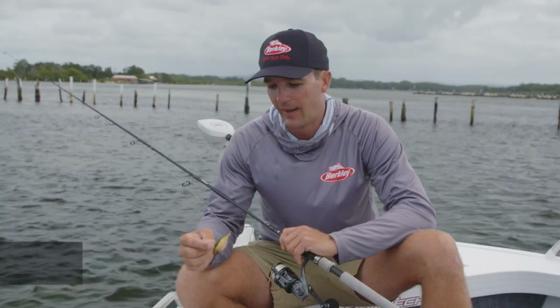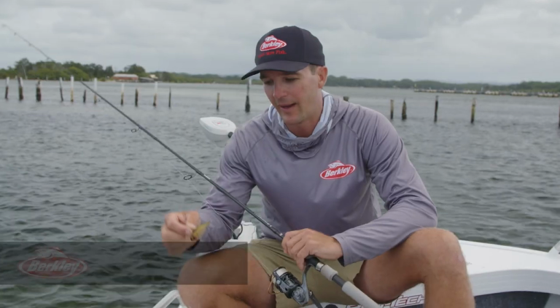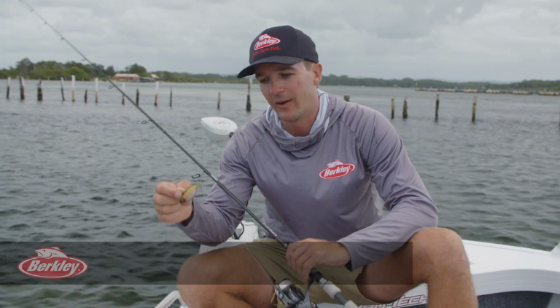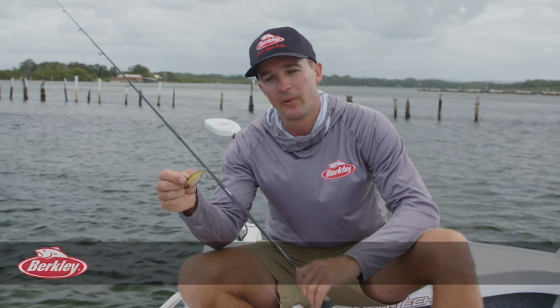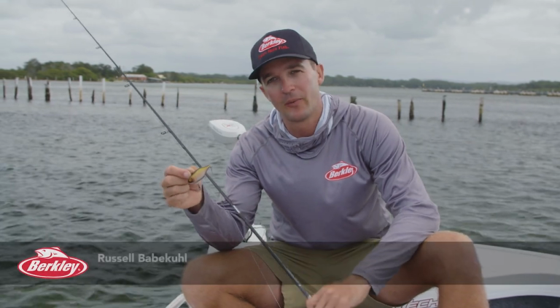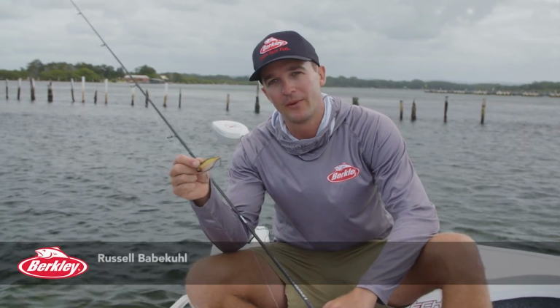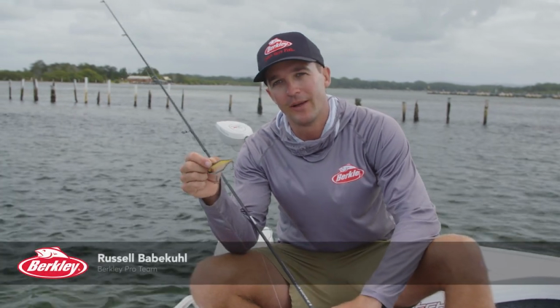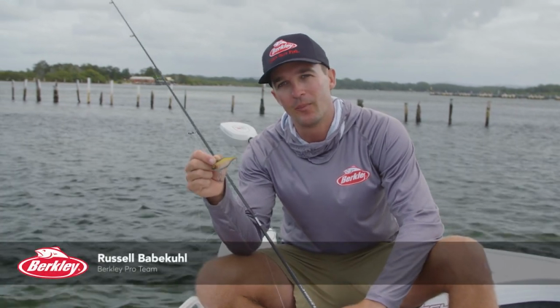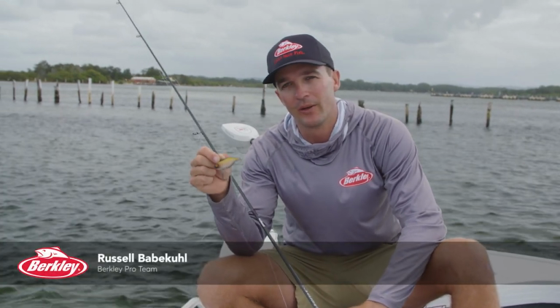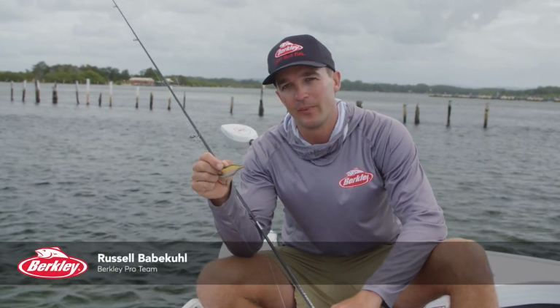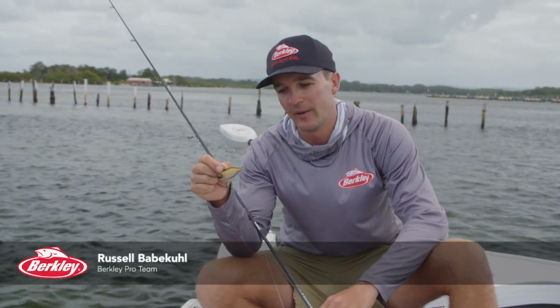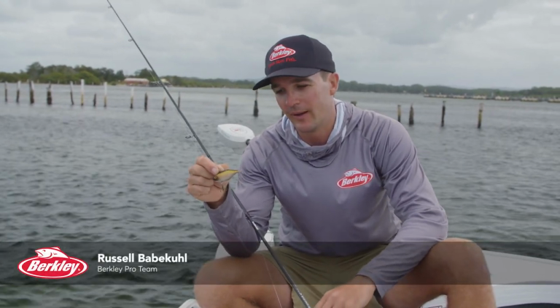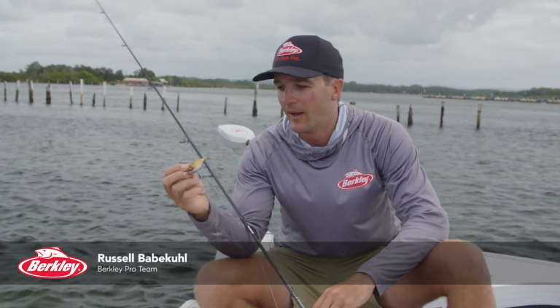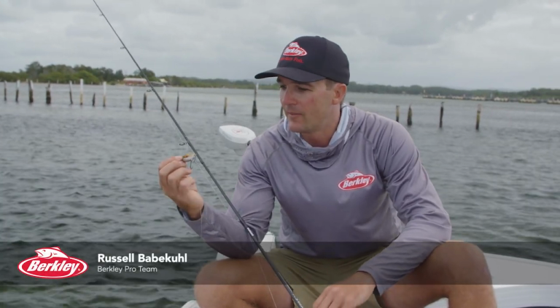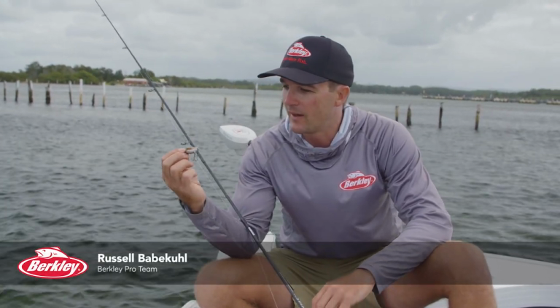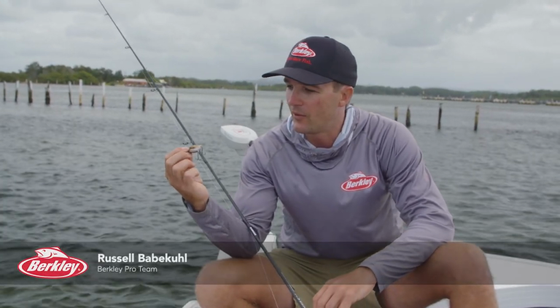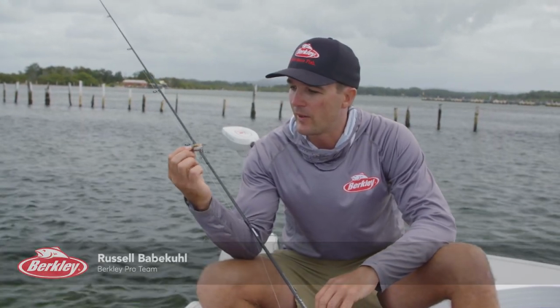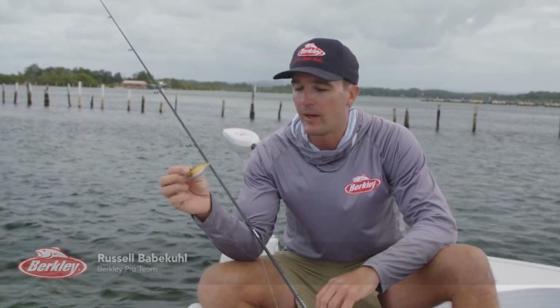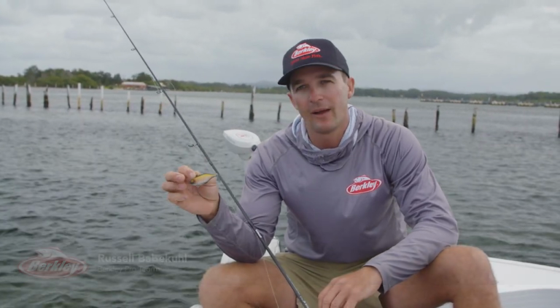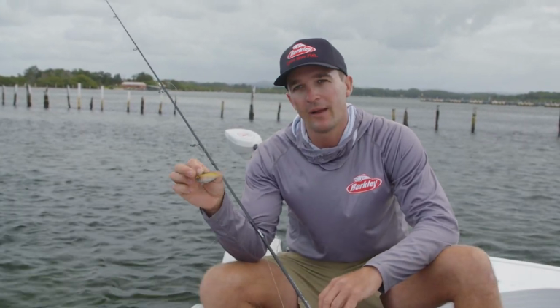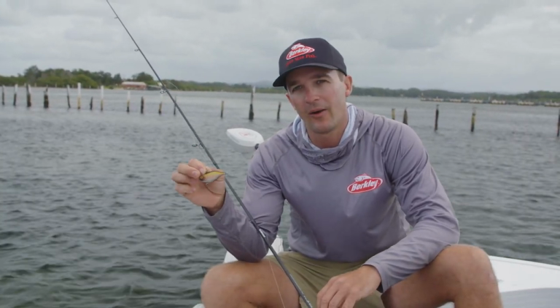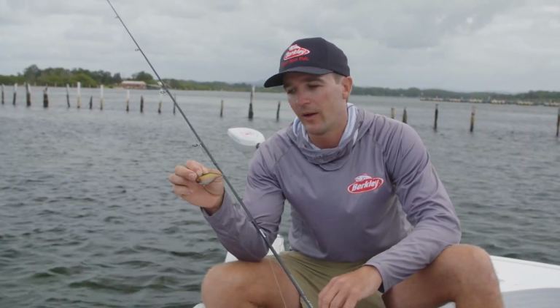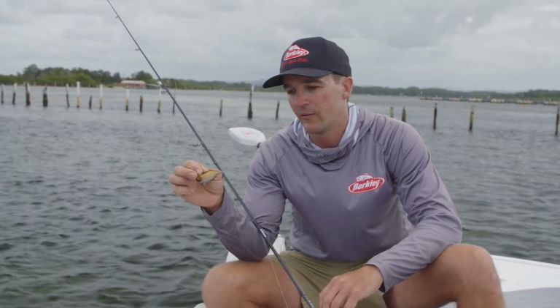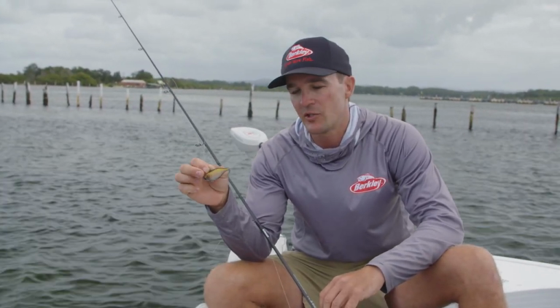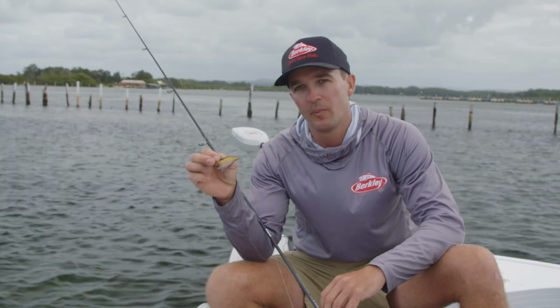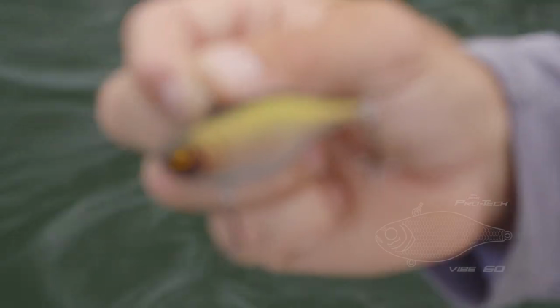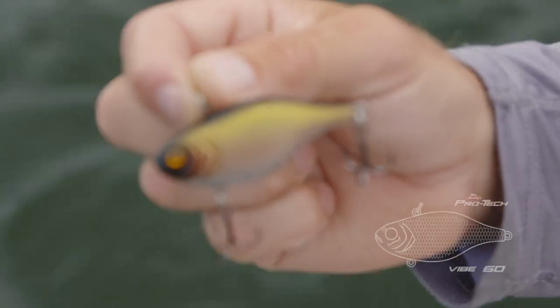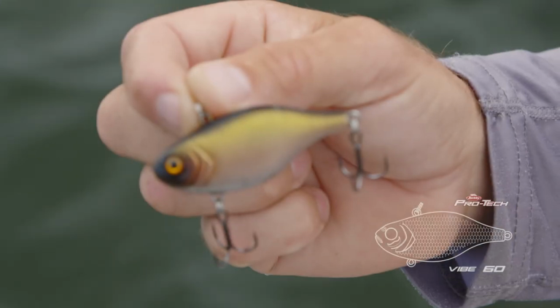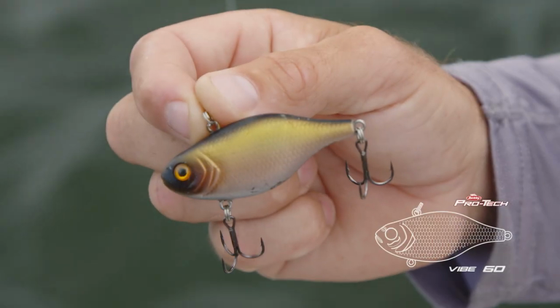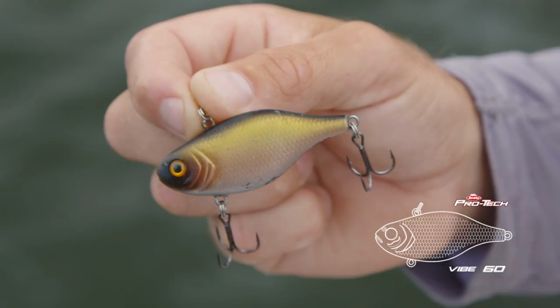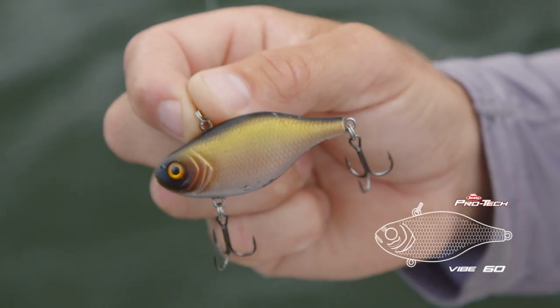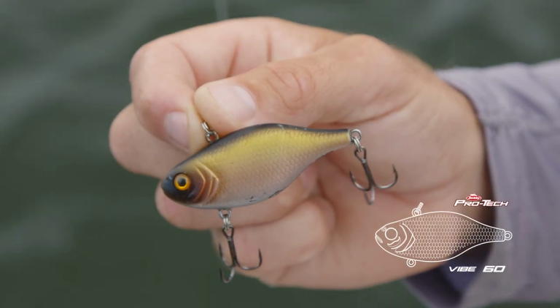Hey guys, Russell Babacule here, Berkley Pro Team. Just gonna give you a quick rundown on how I like to fish the Berkley Pro Tech Vibe 60.